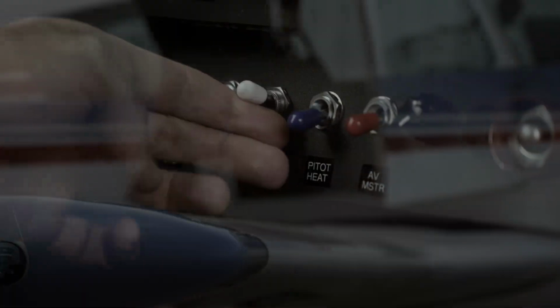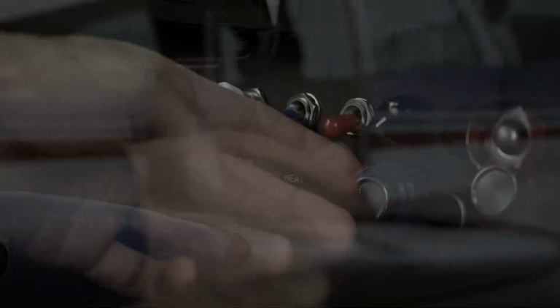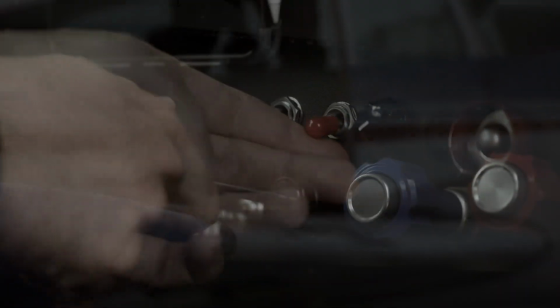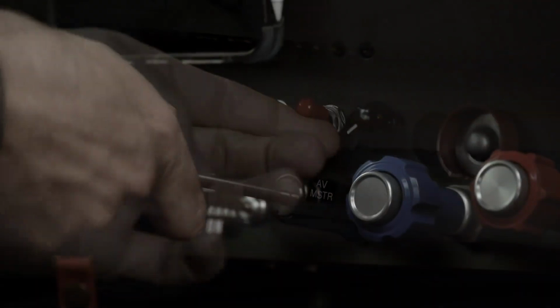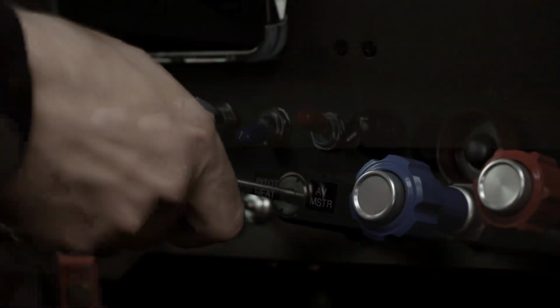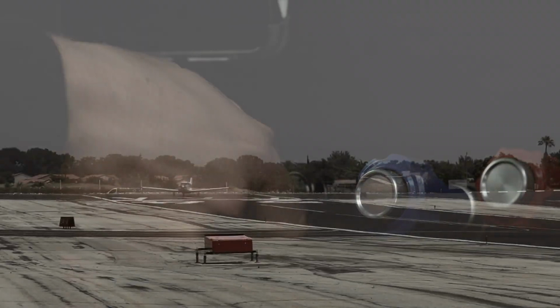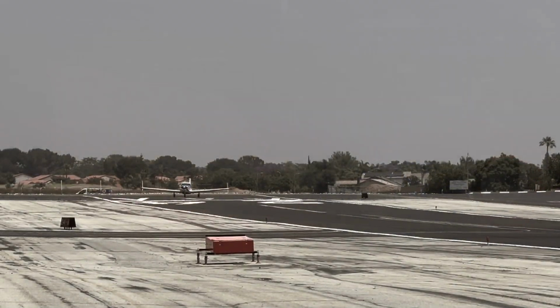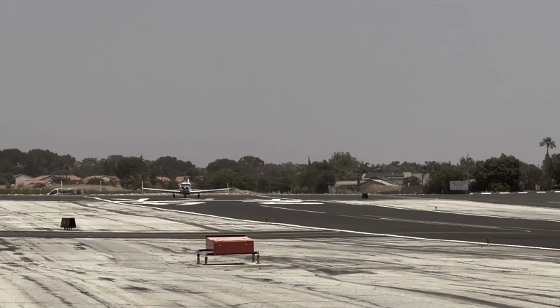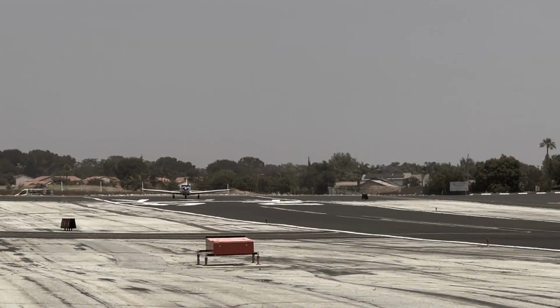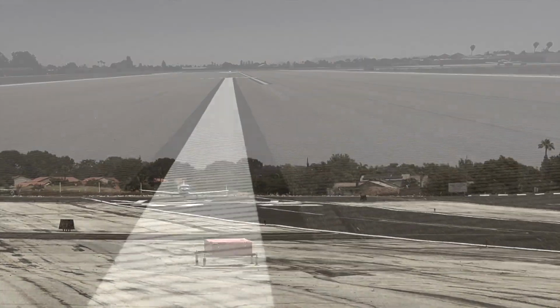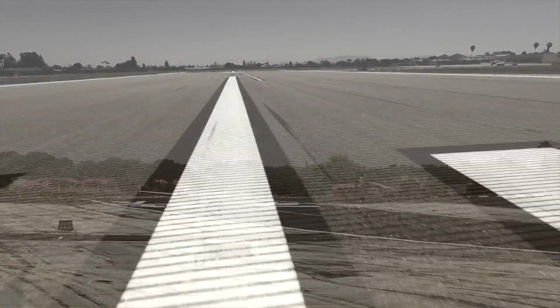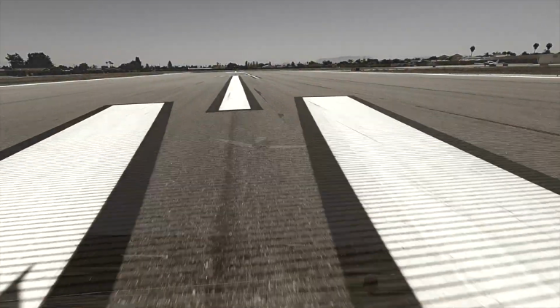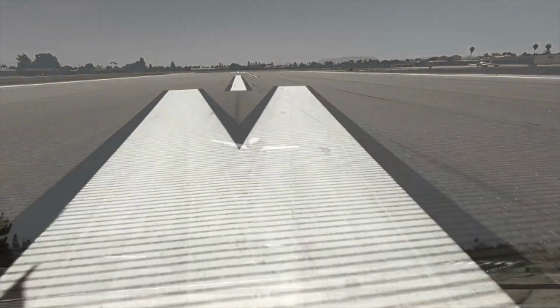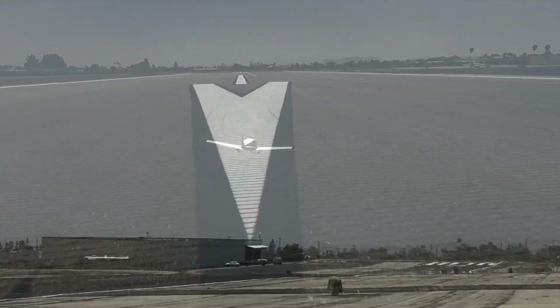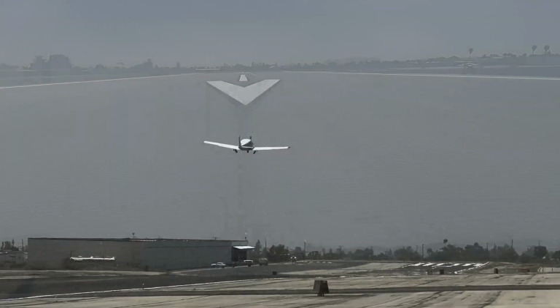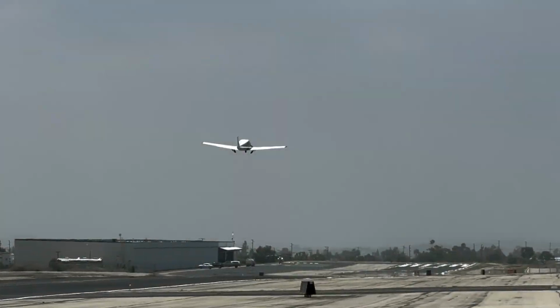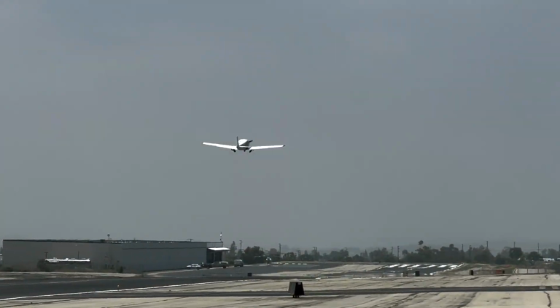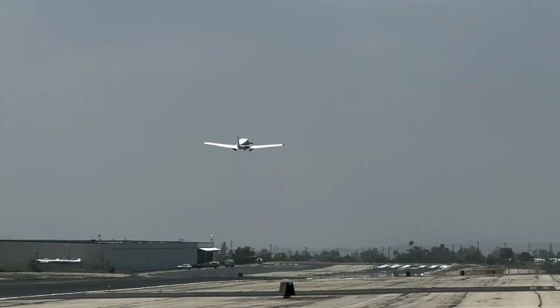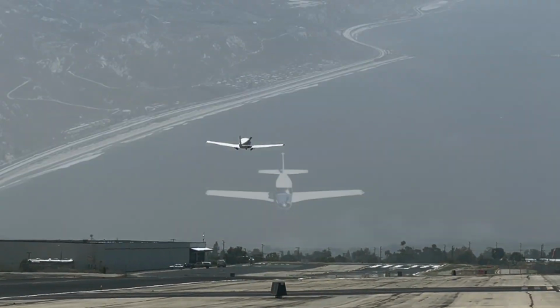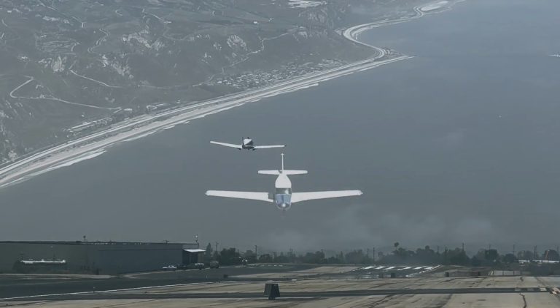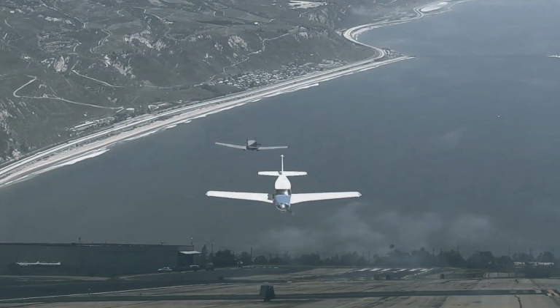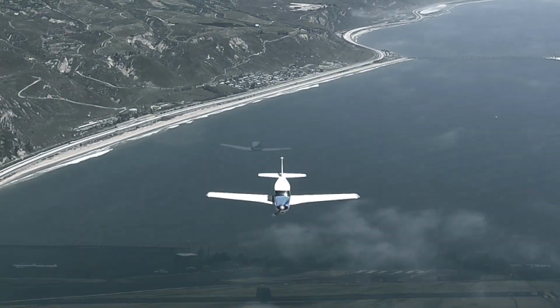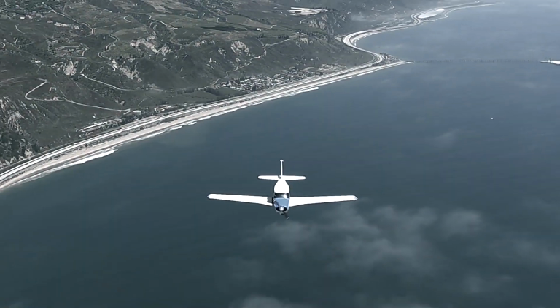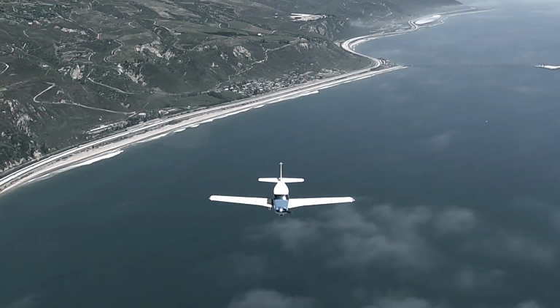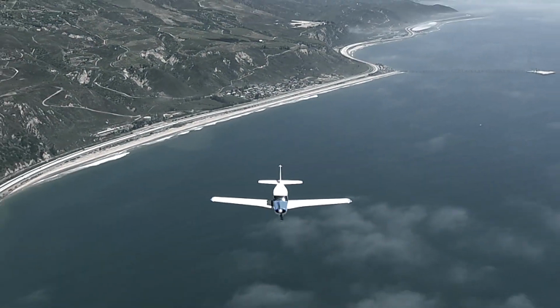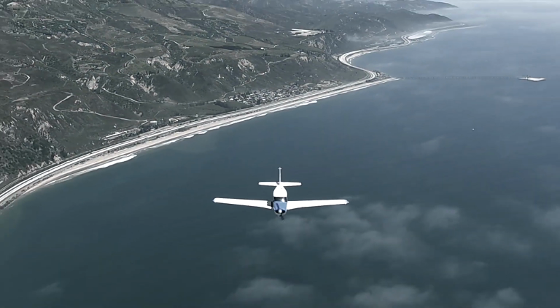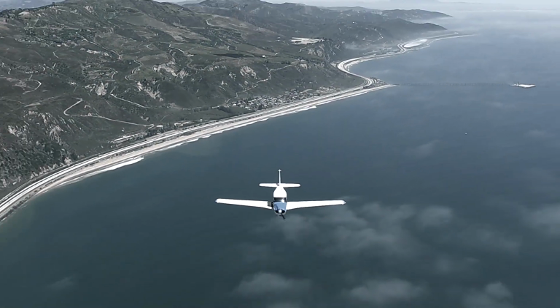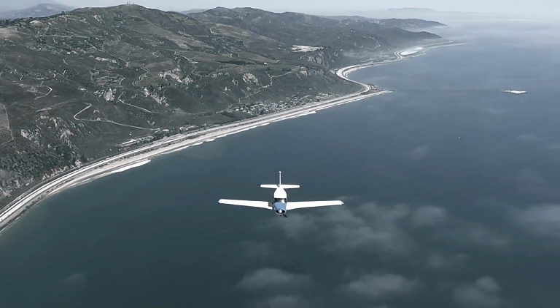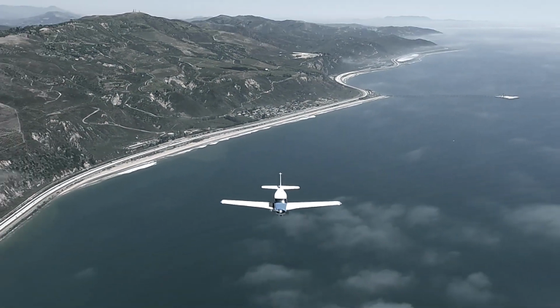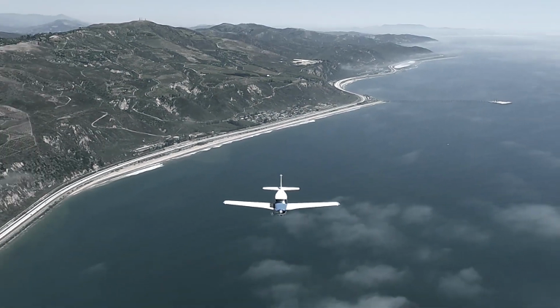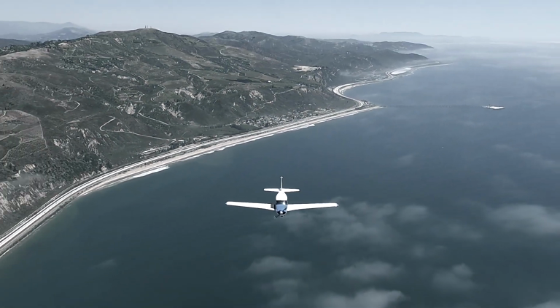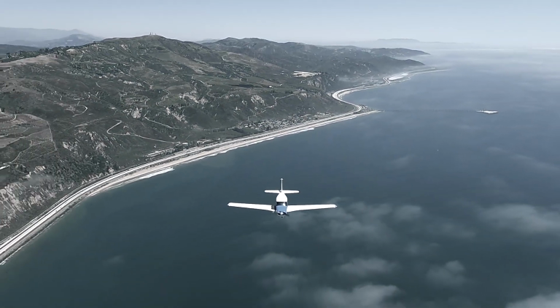But once you're airborne, fly with ease with the TRIO Certified 2-Axis Autopilot.